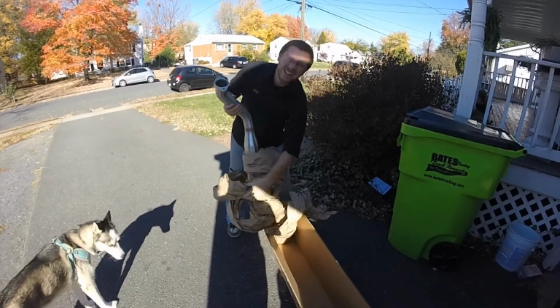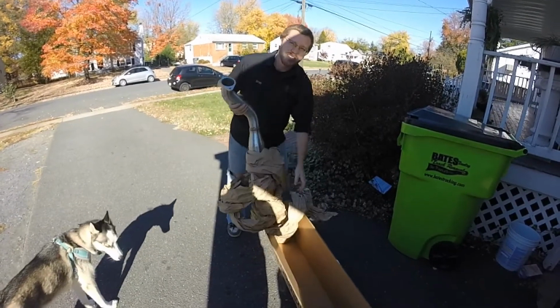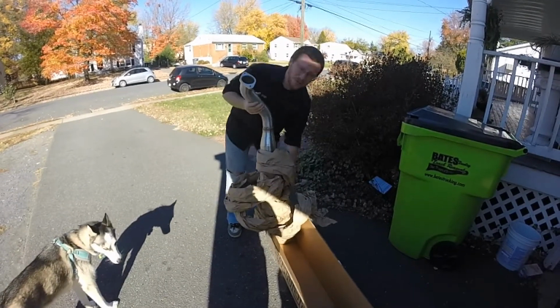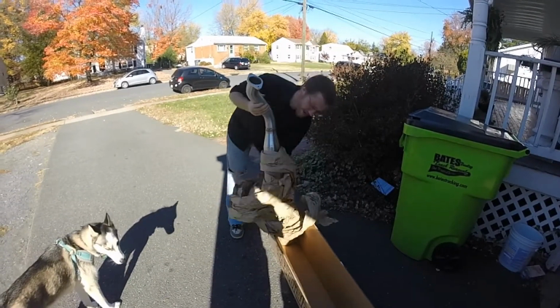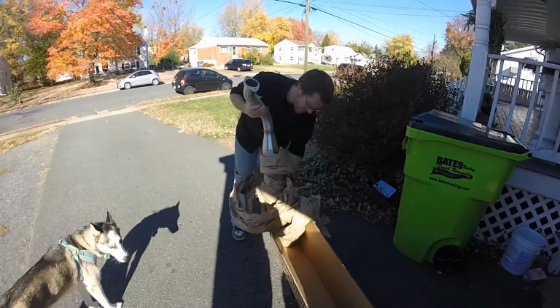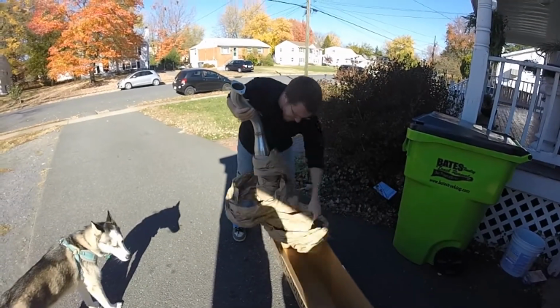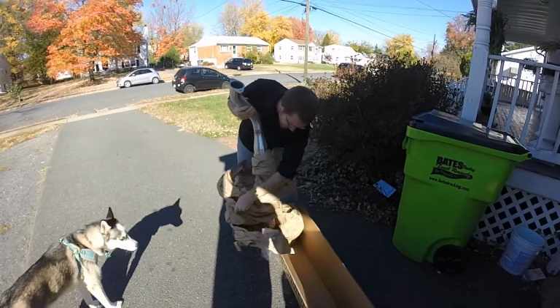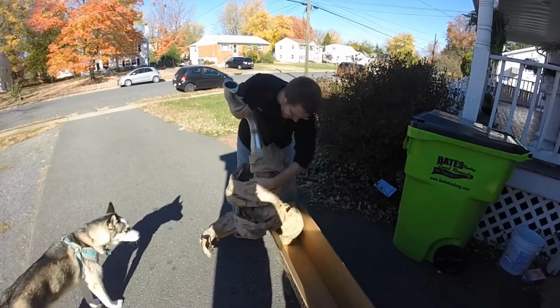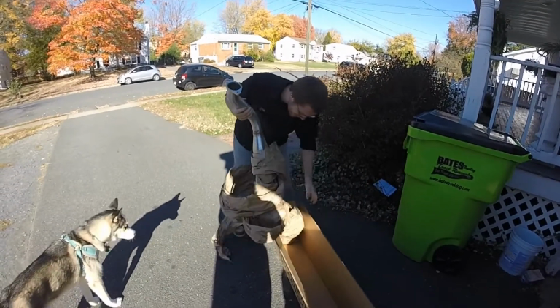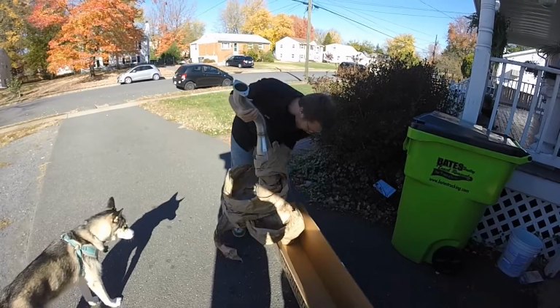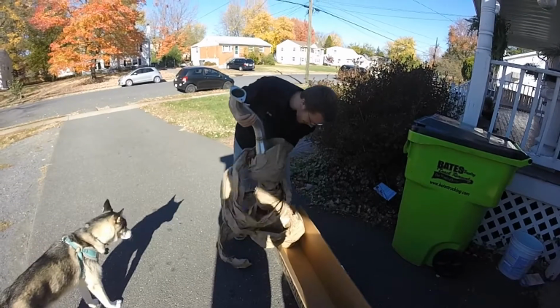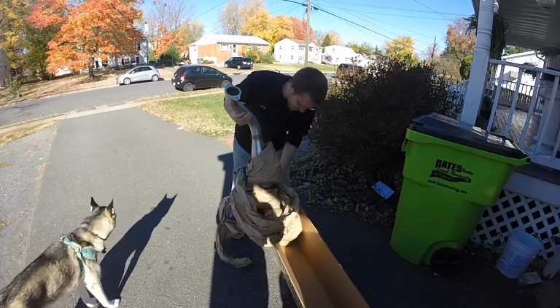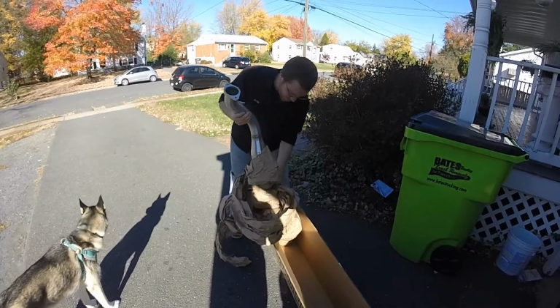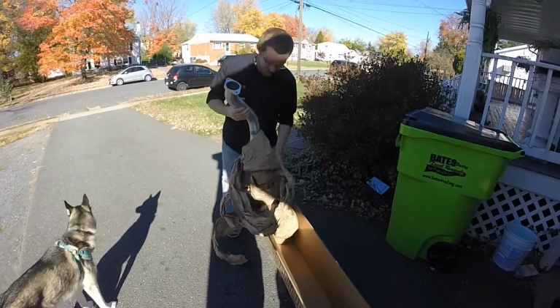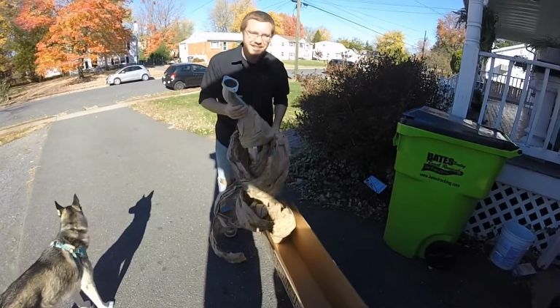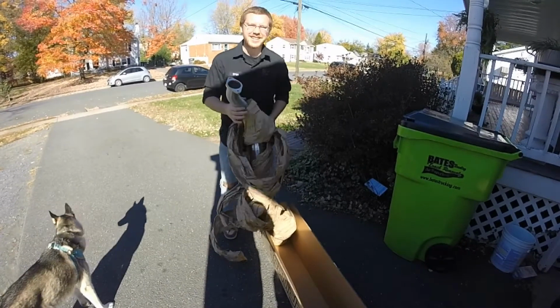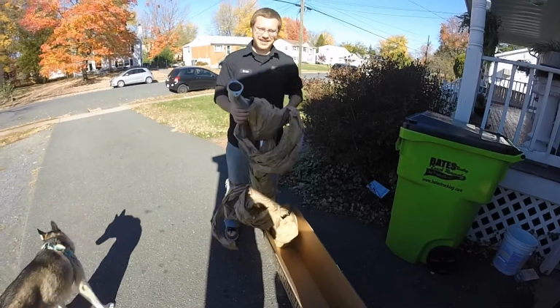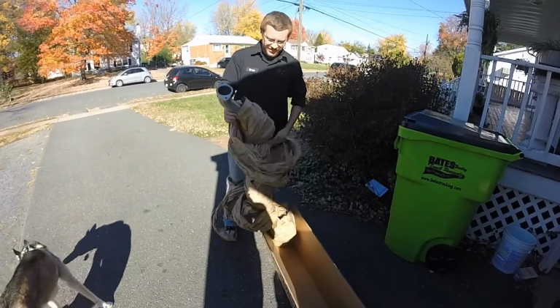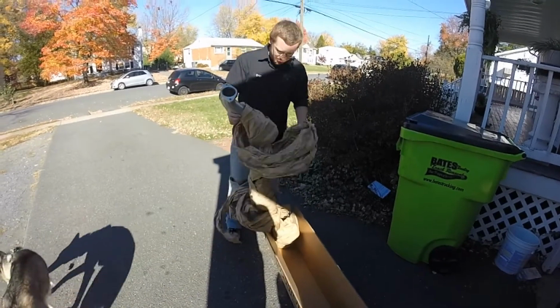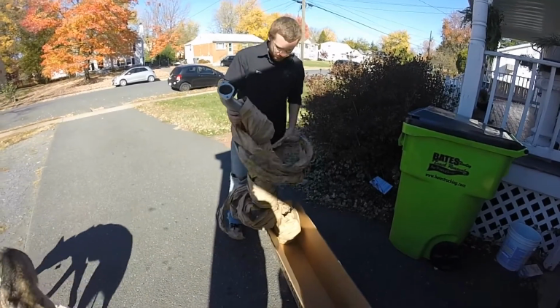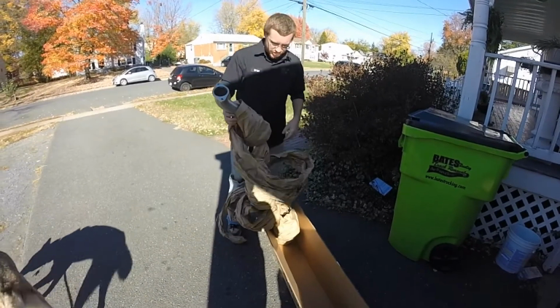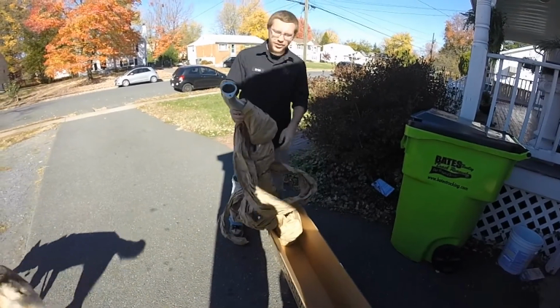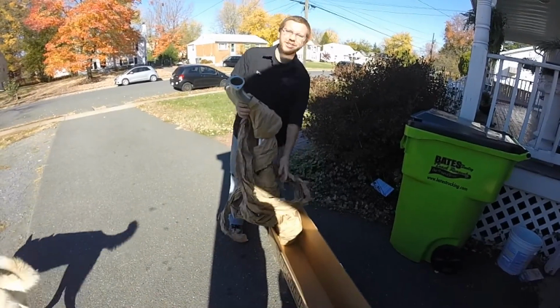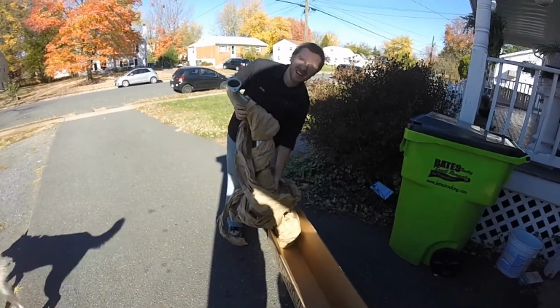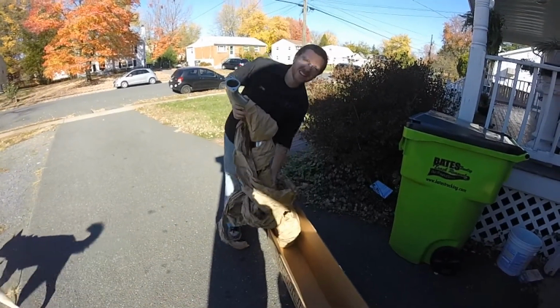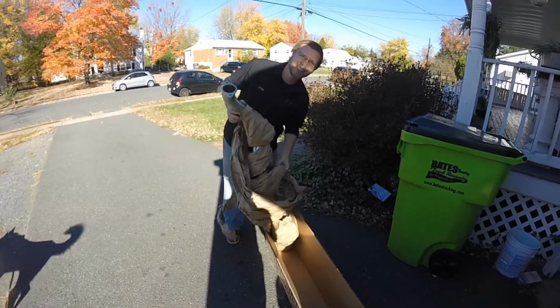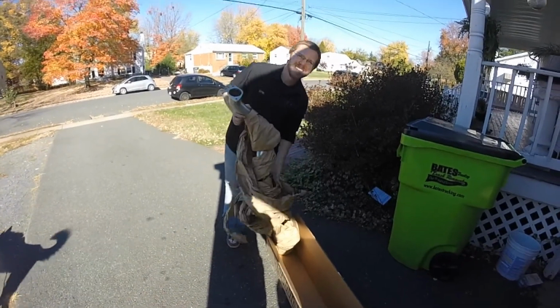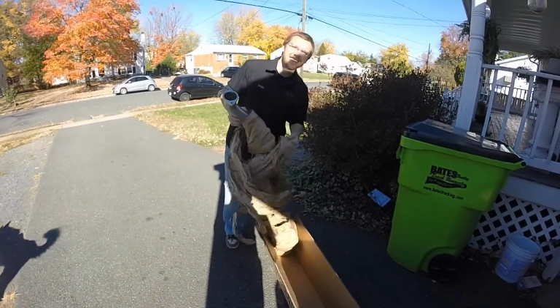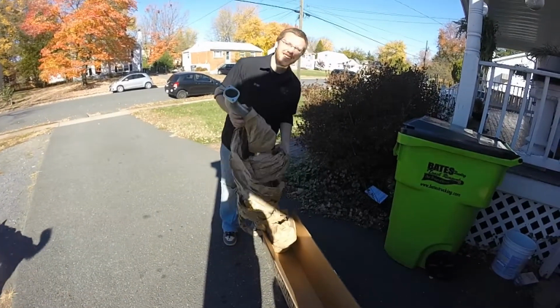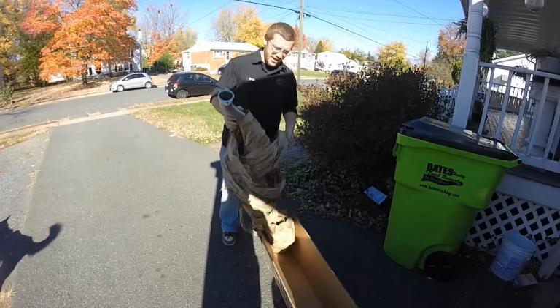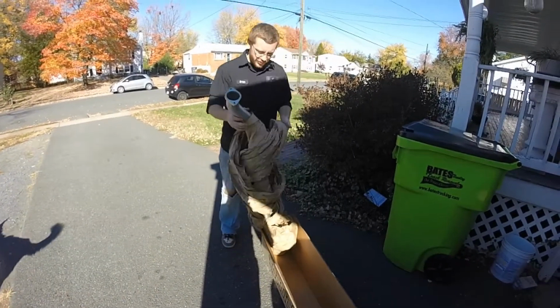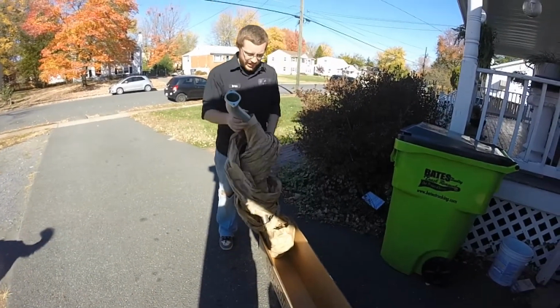So far, unboxing is not as fun as I was hoping. Unboxing is more like untwirling.